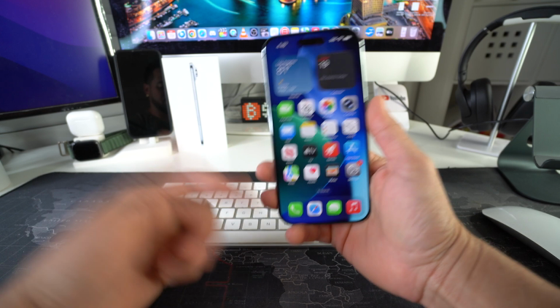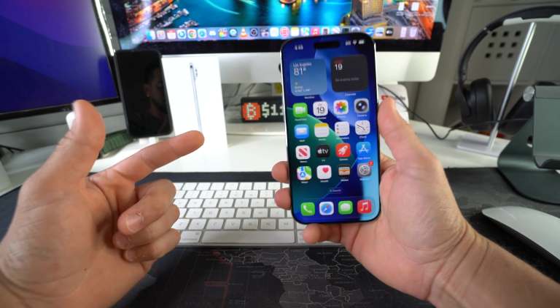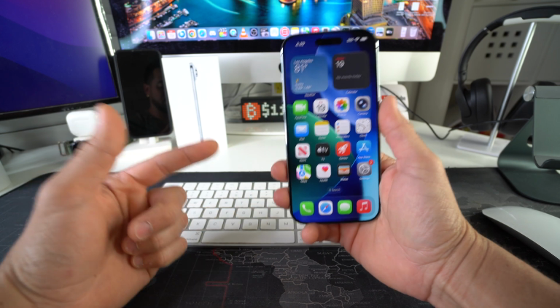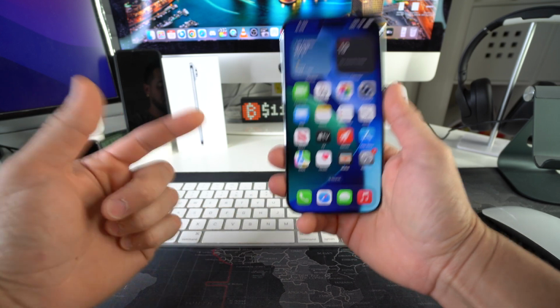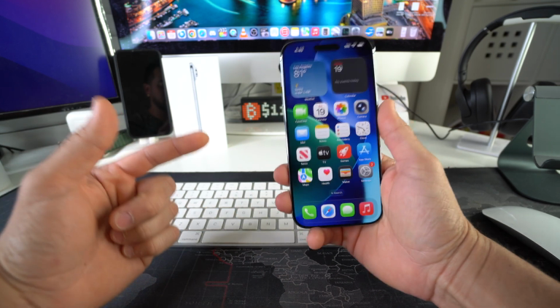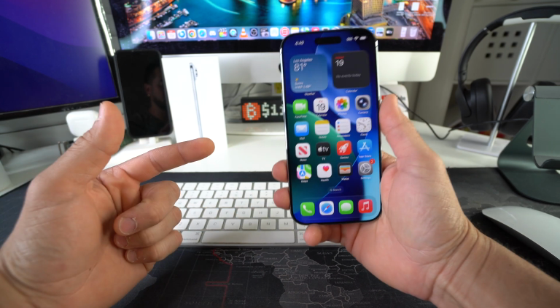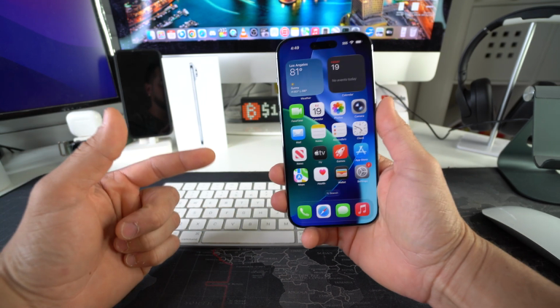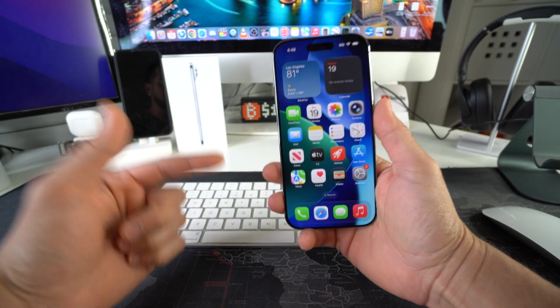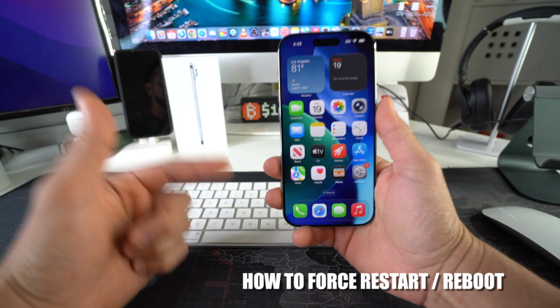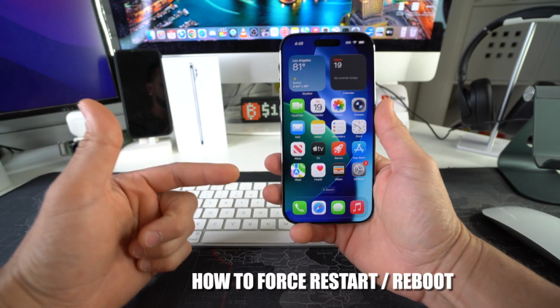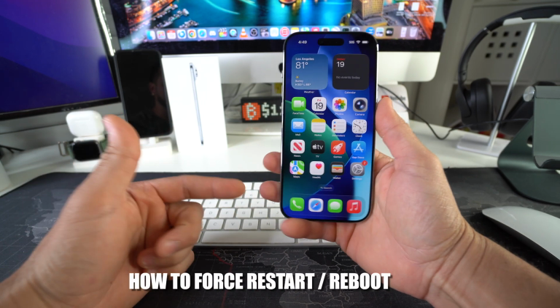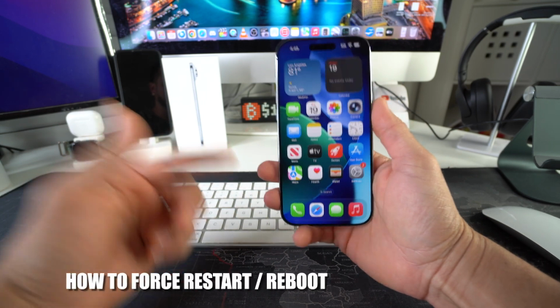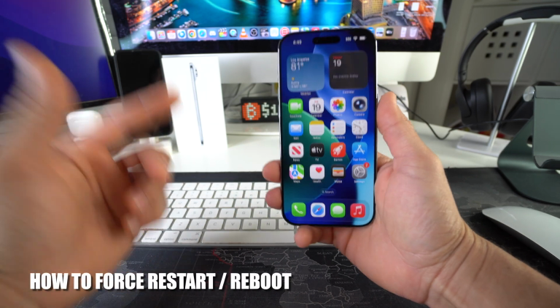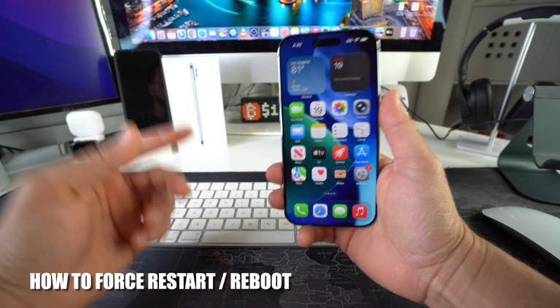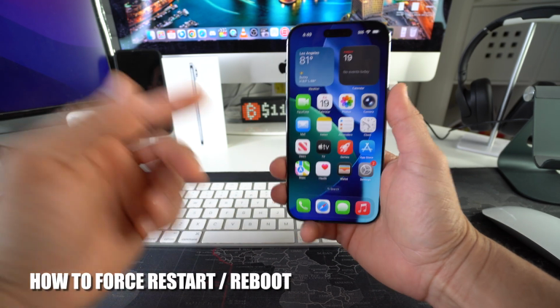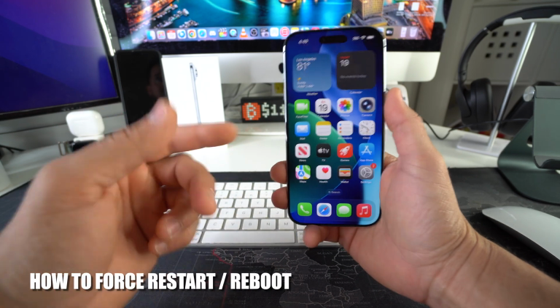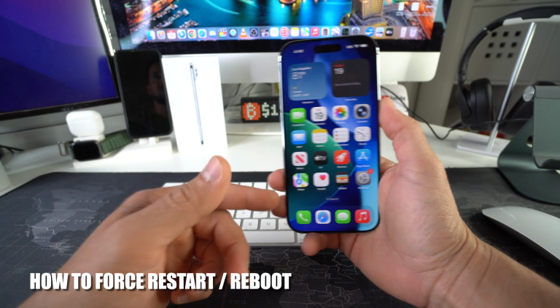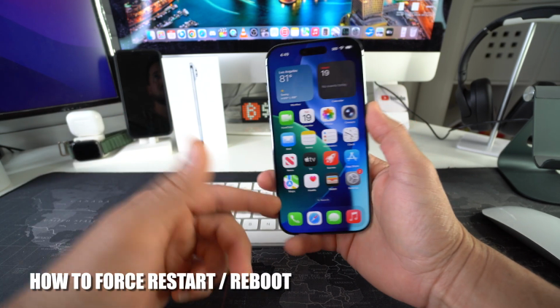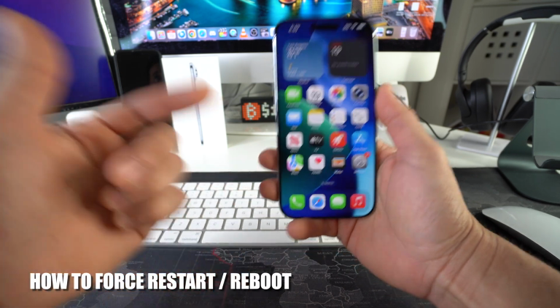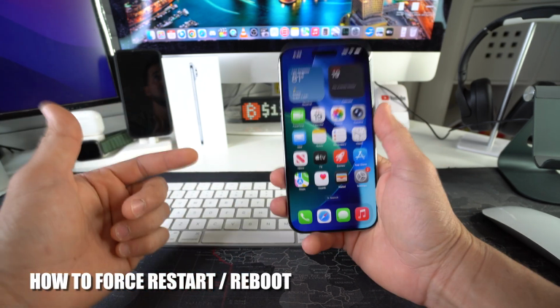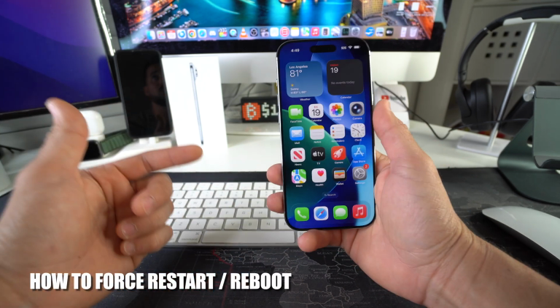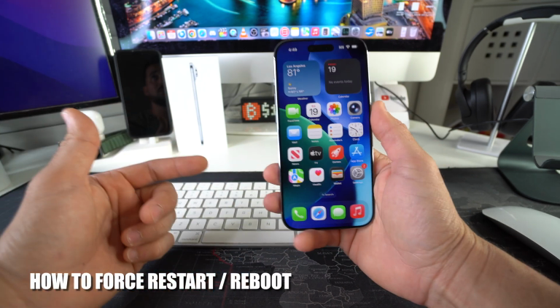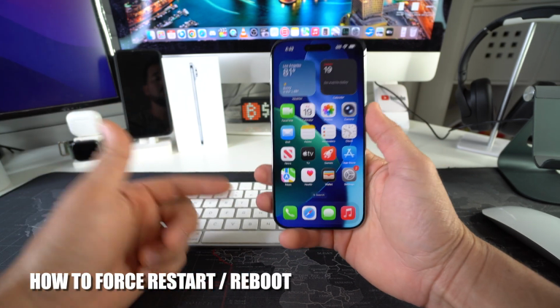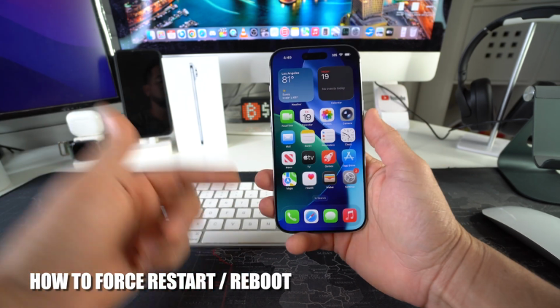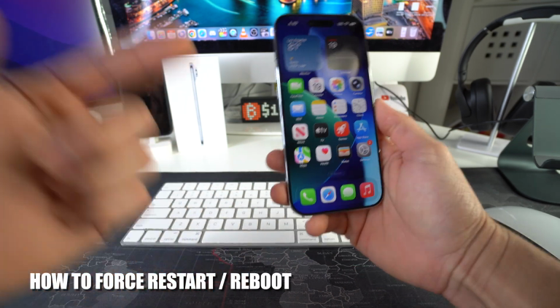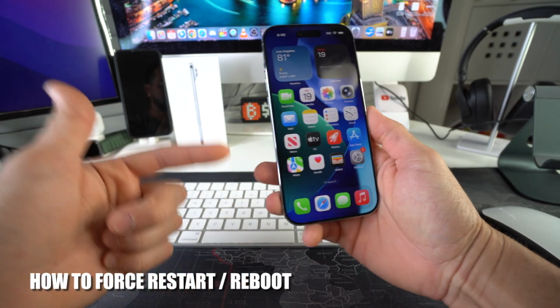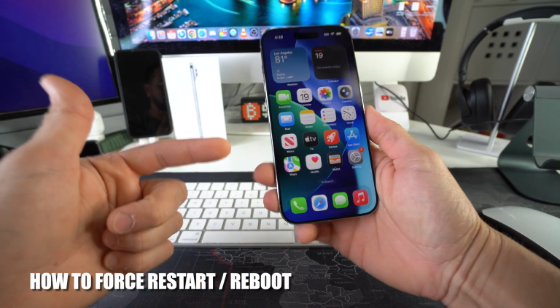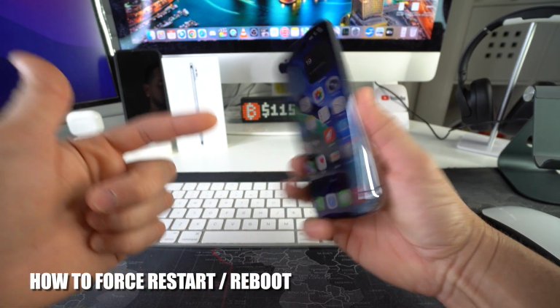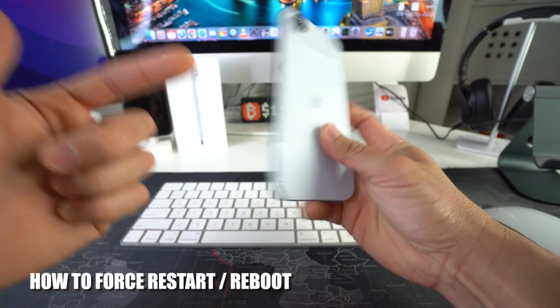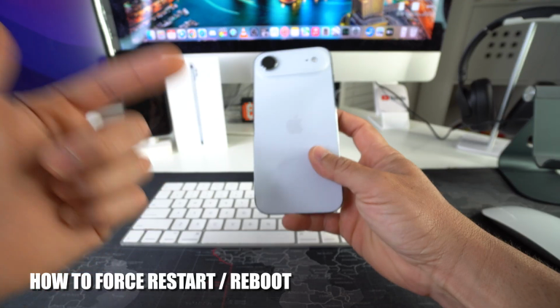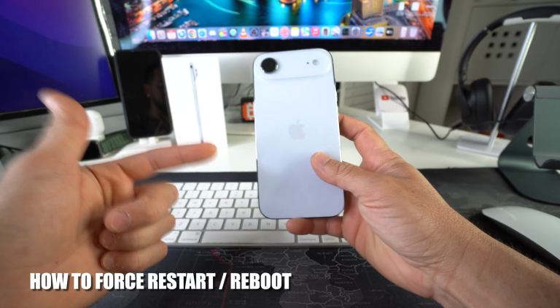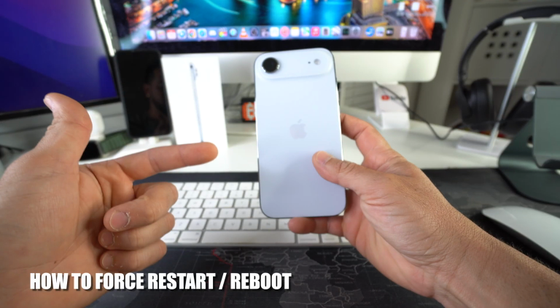Hey there, in this video I'm going to show you how you can force restart and reboot your Apple iPhone Air.